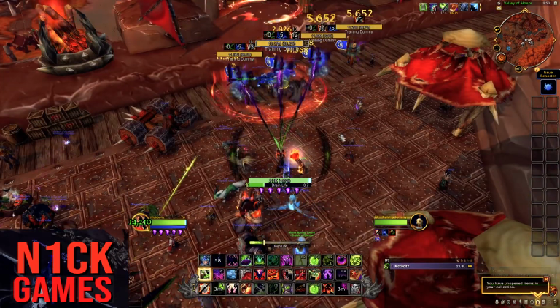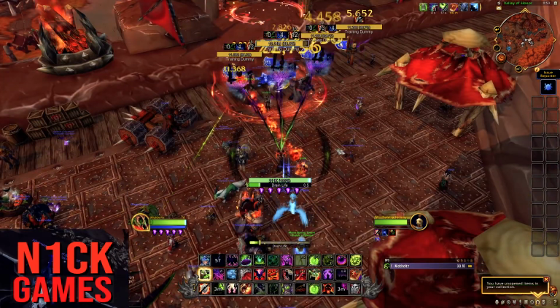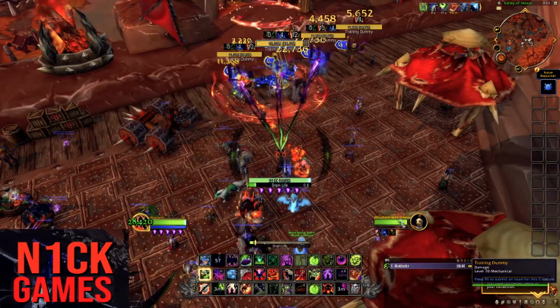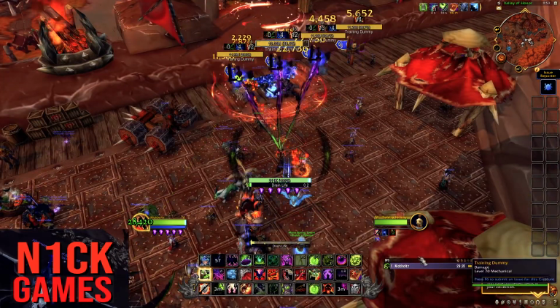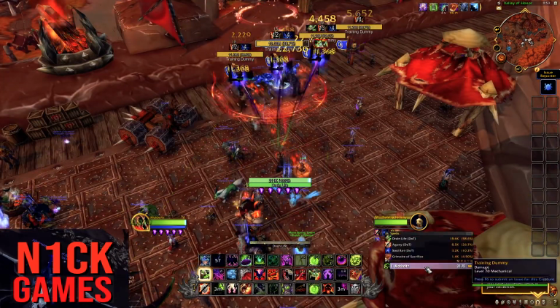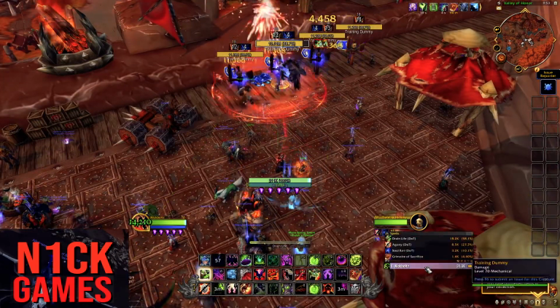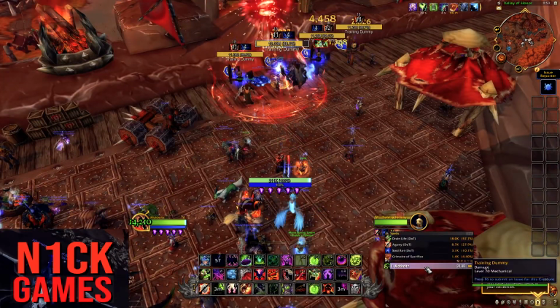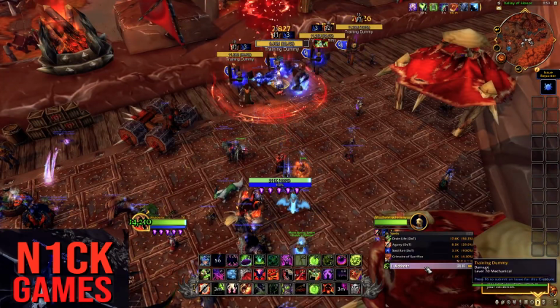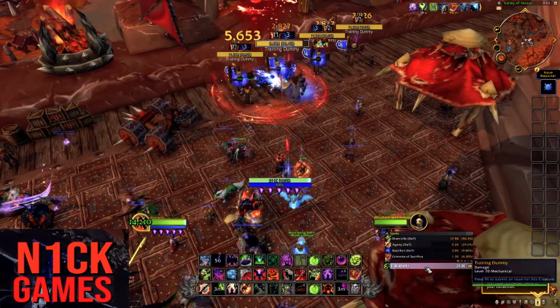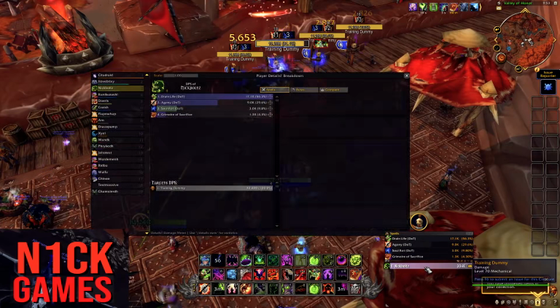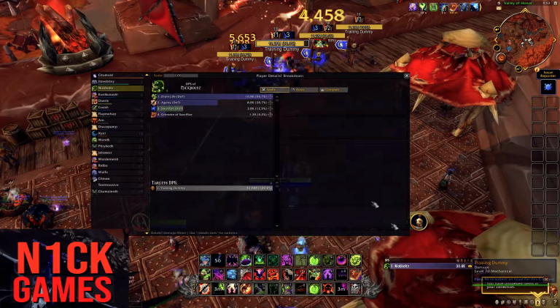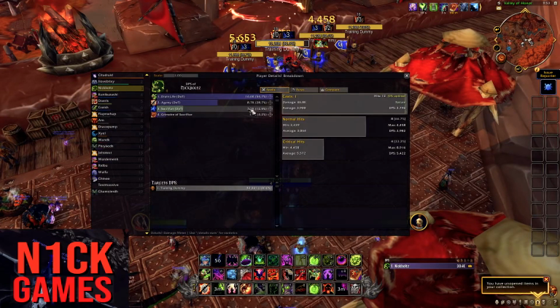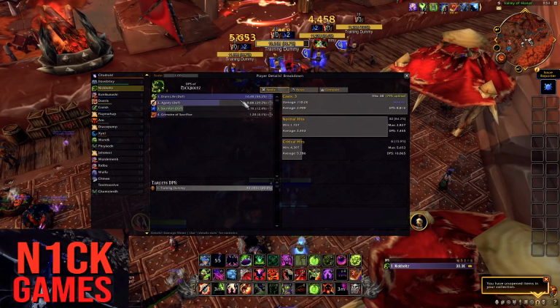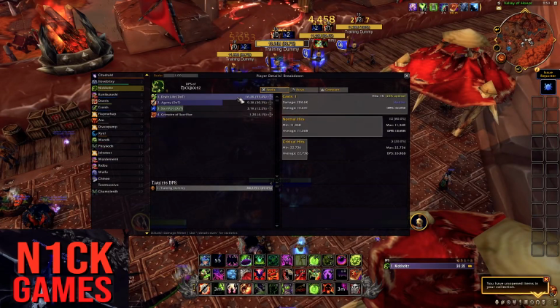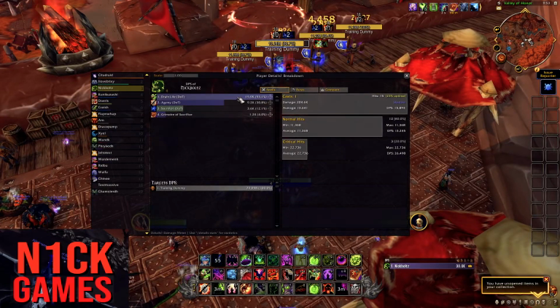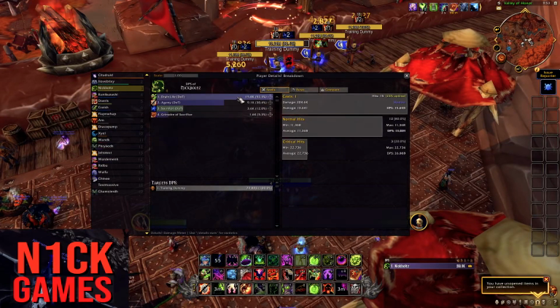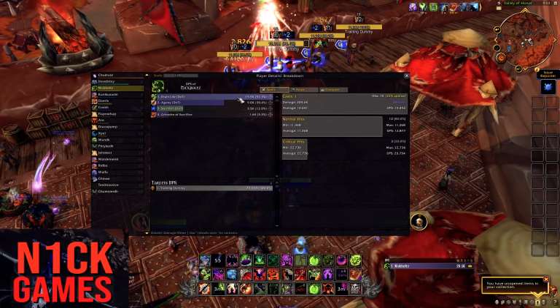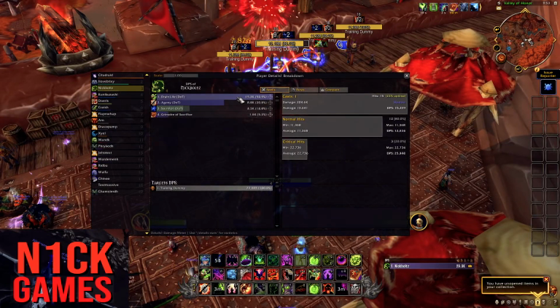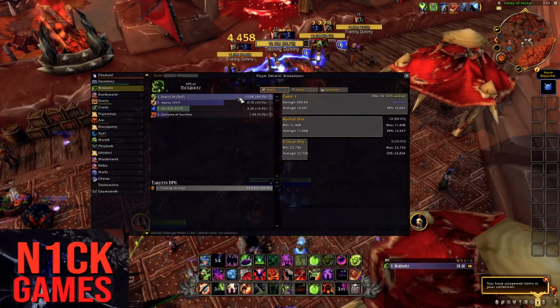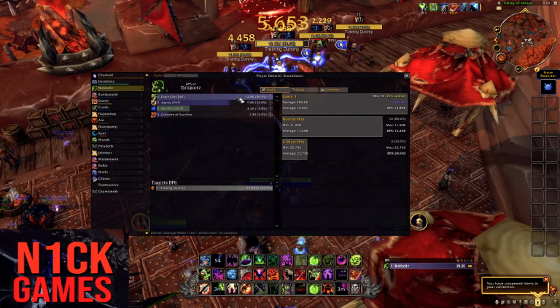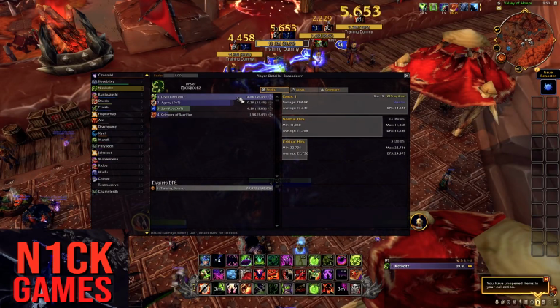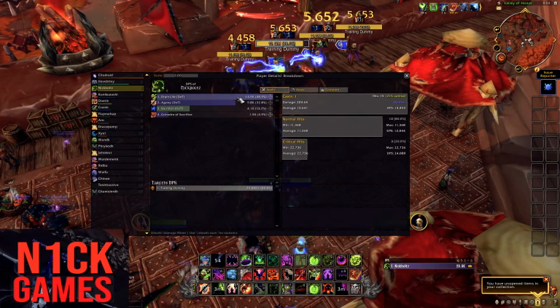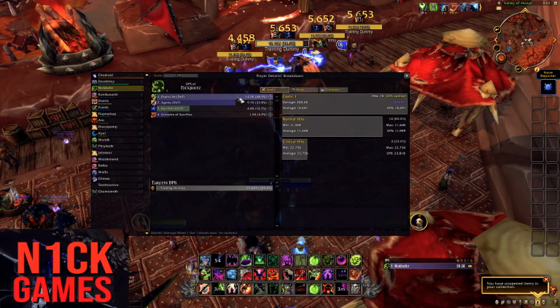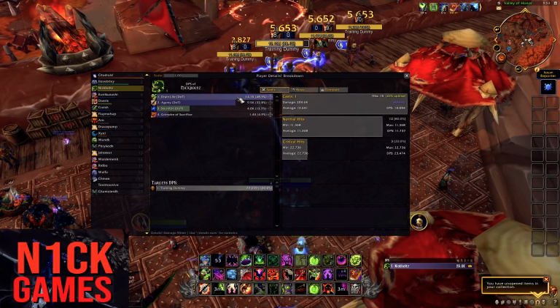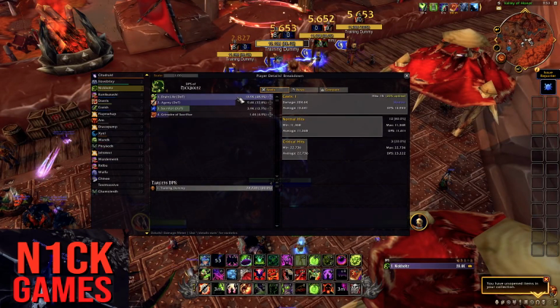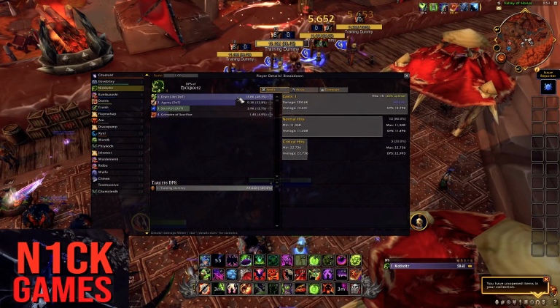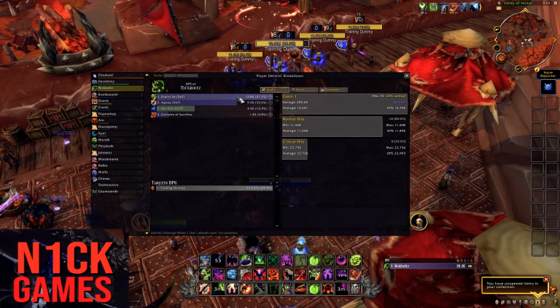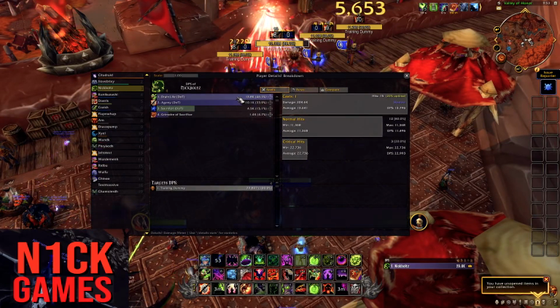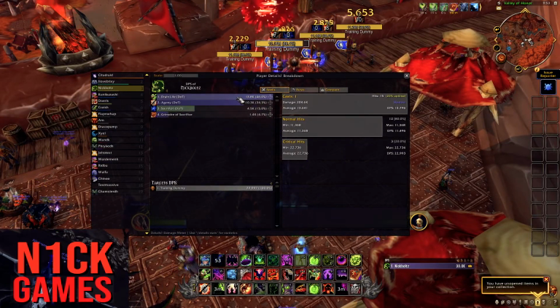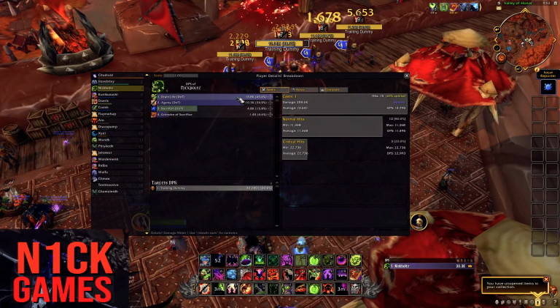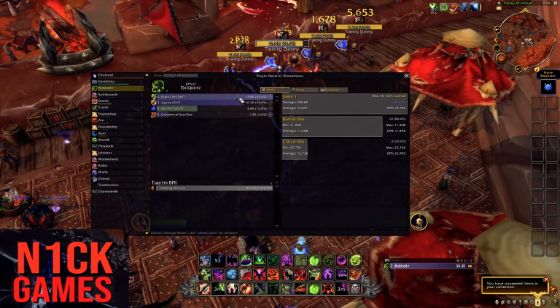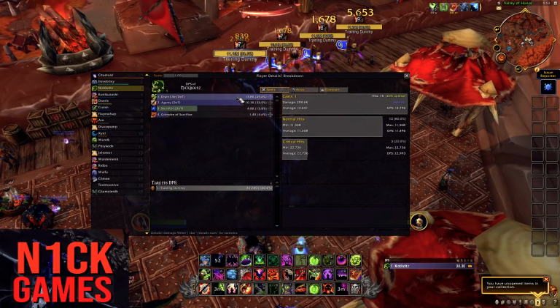Normally if you Soul Rot into Drain Life it'll channel three times on the mobs with Soul Rot on them. So there's 204k — that's not too bad.